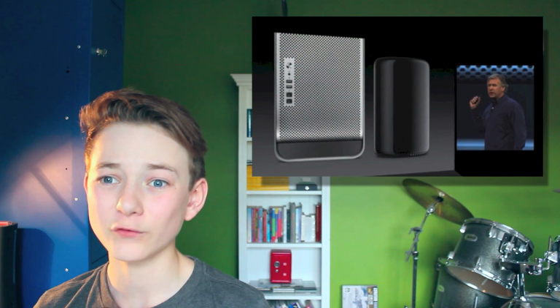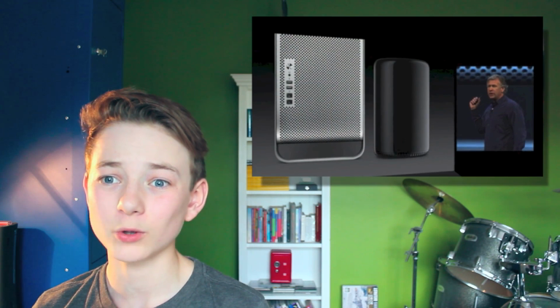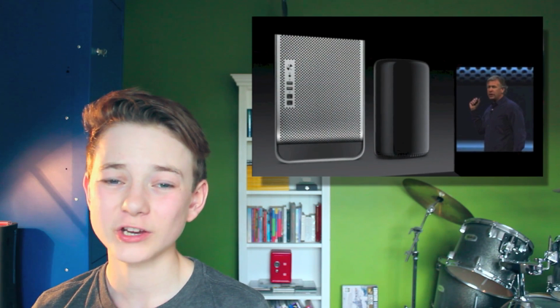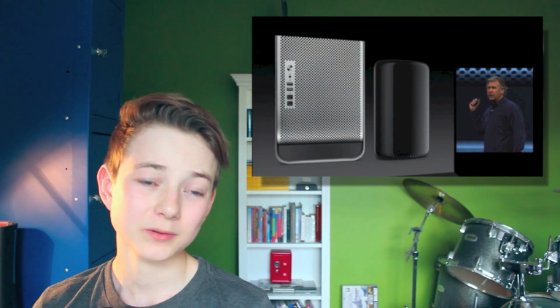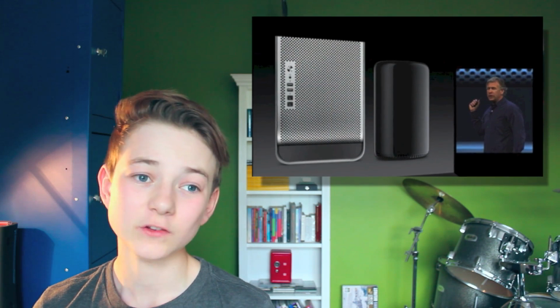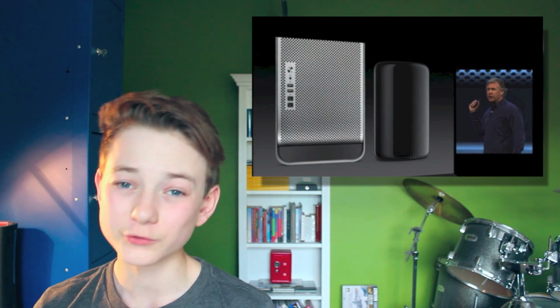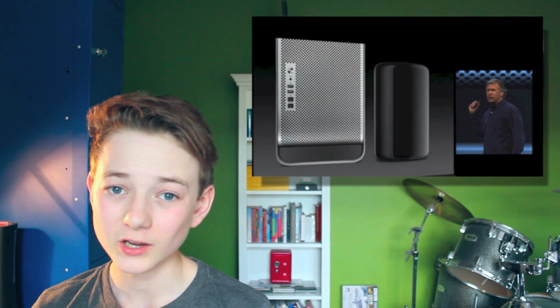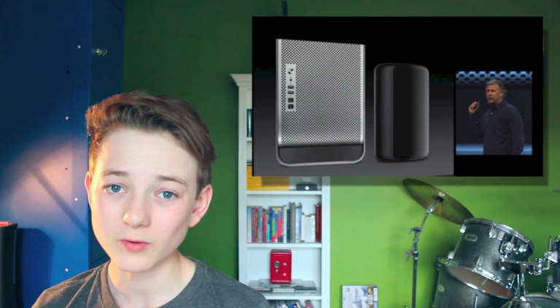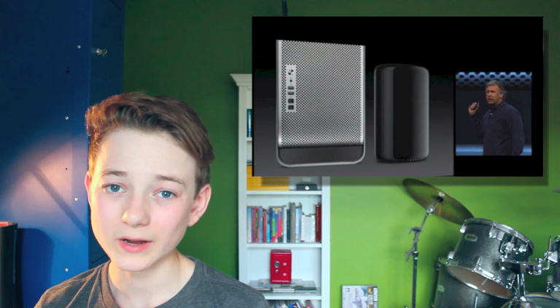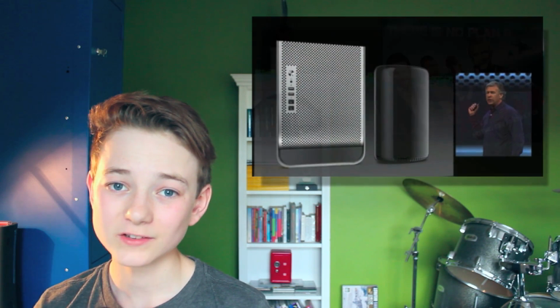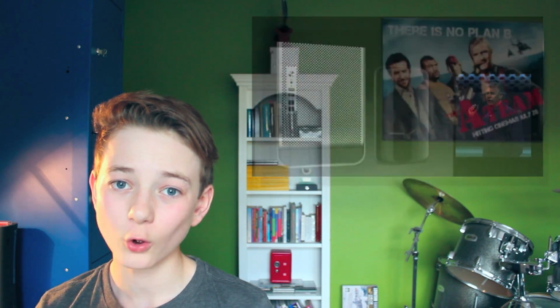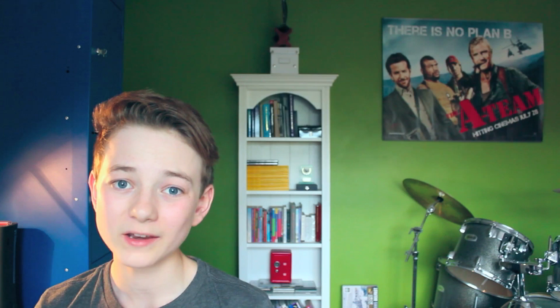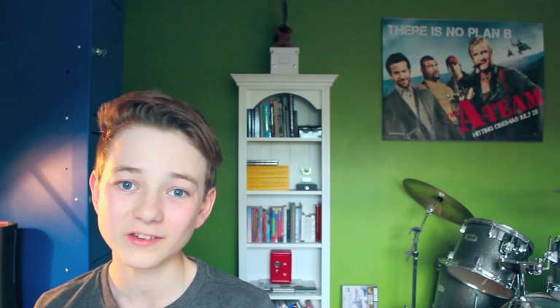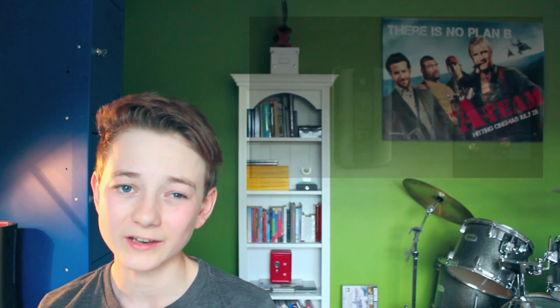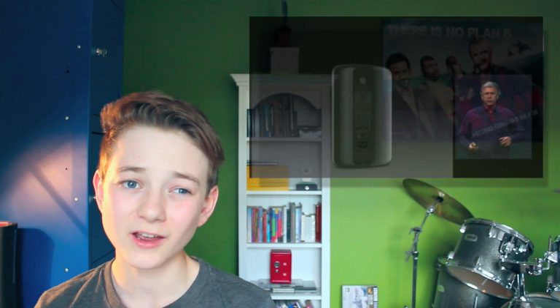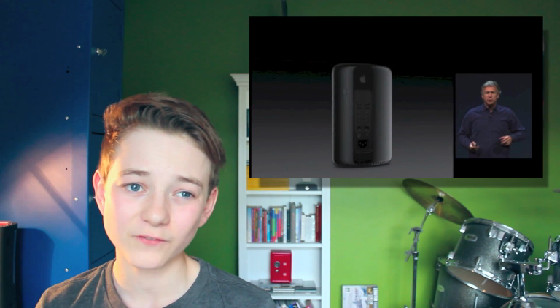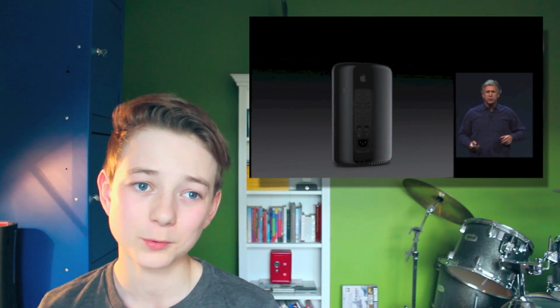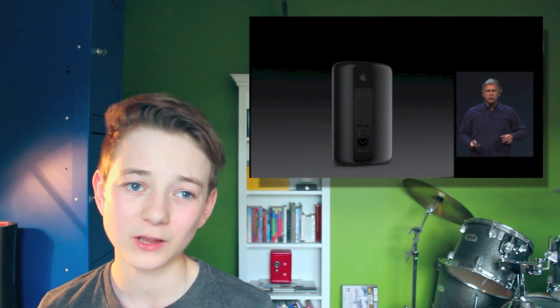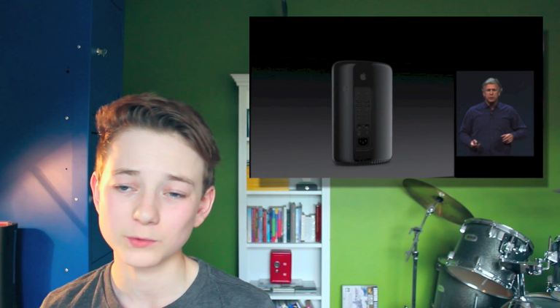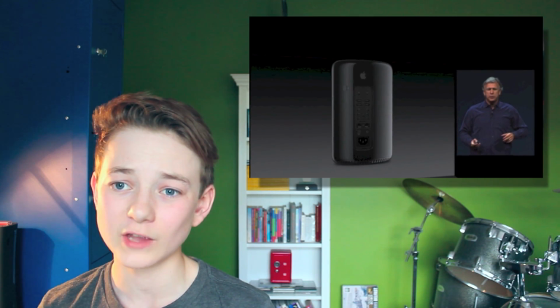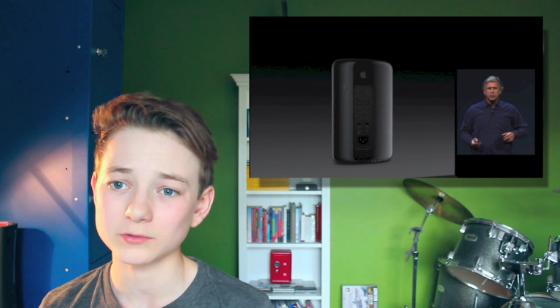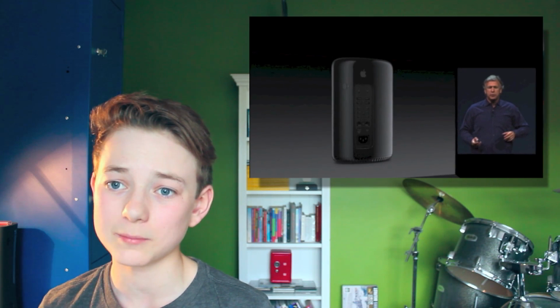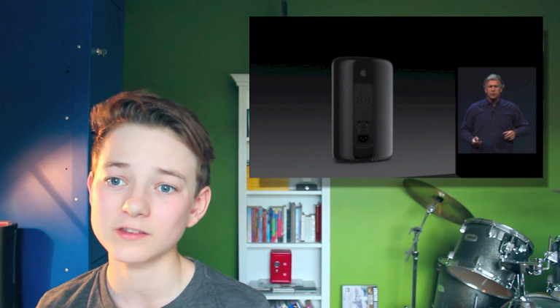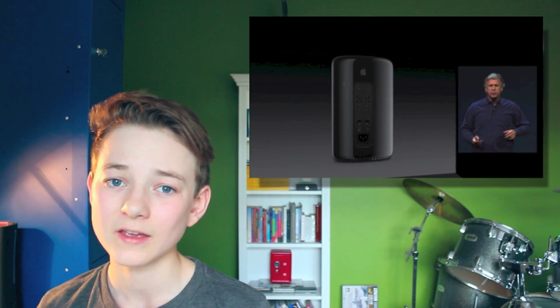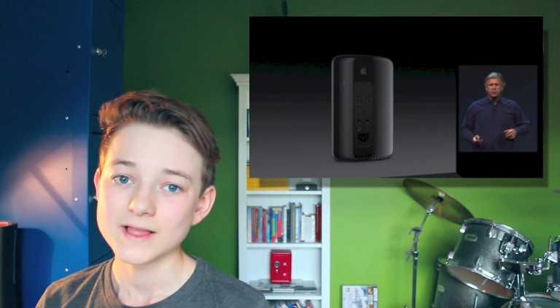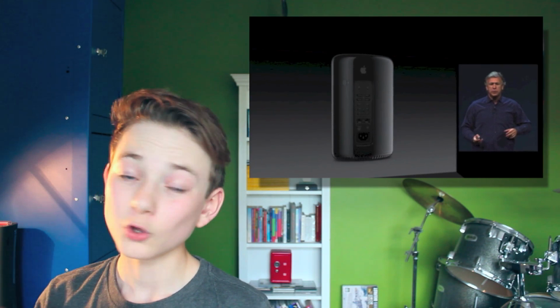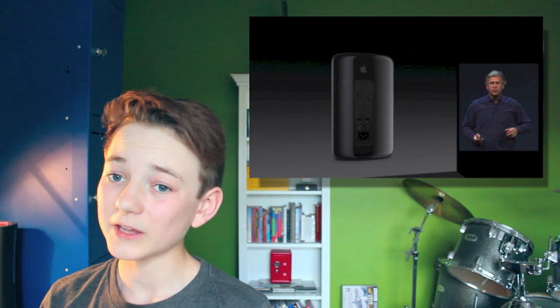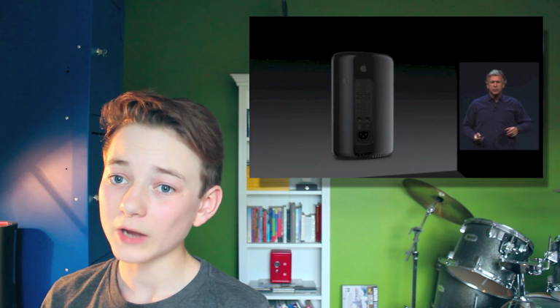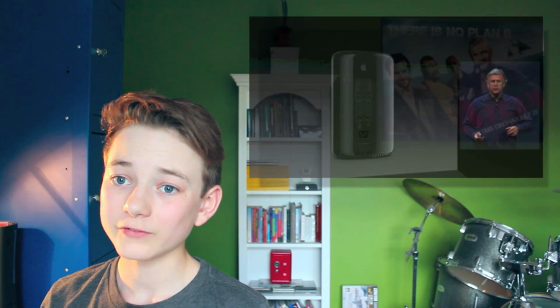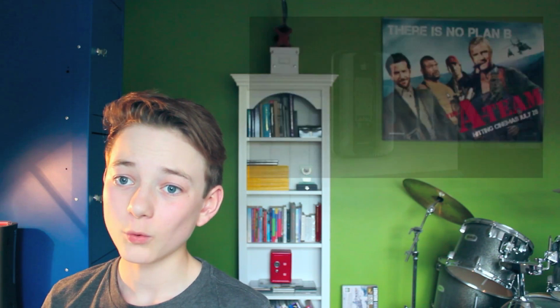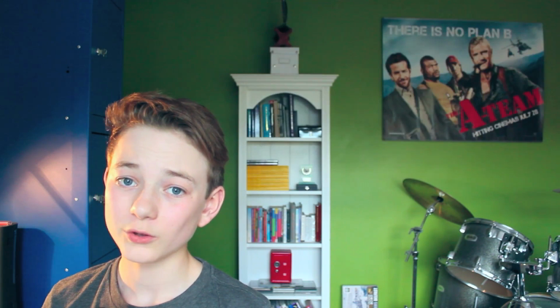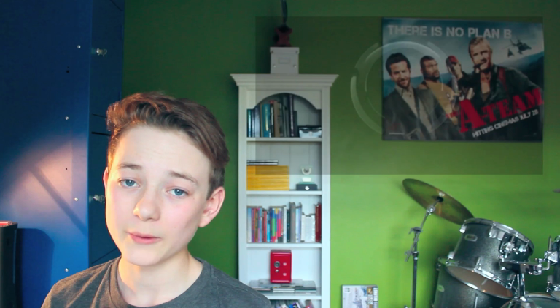Thank you for watching. Please subscribe, rate, comment, and like the Facebook page, which is Apple Tech Beast.